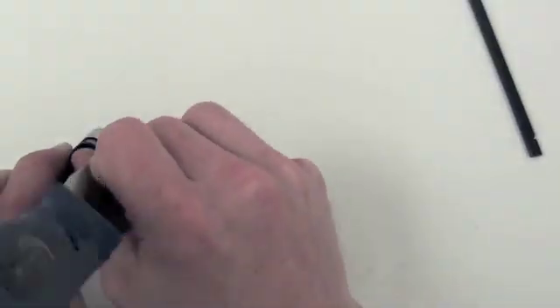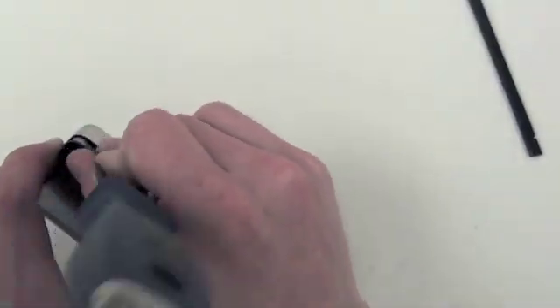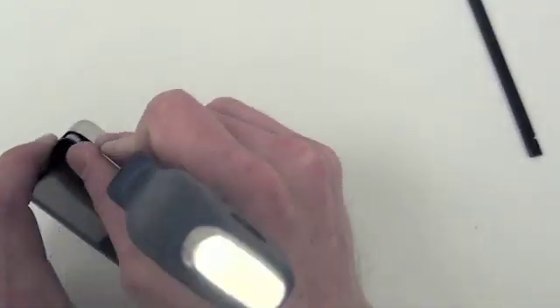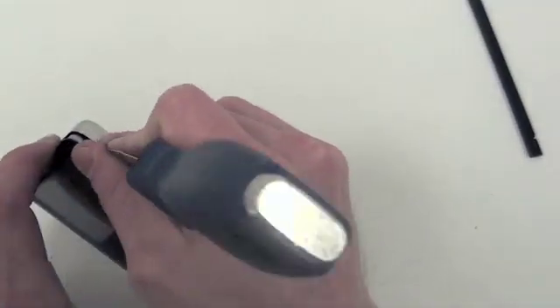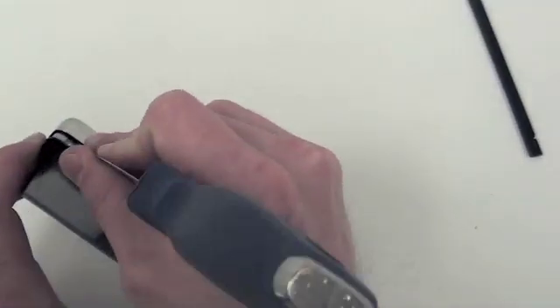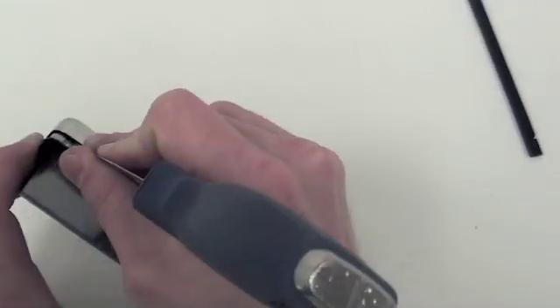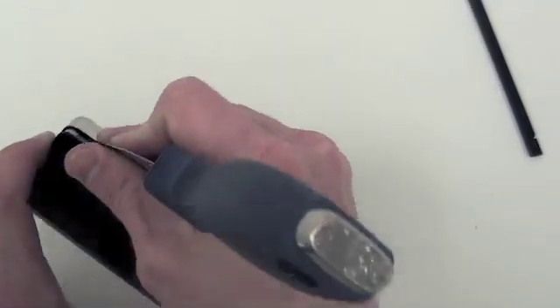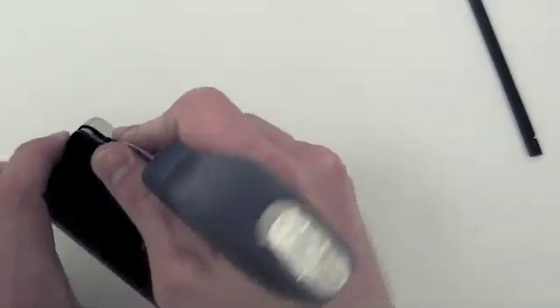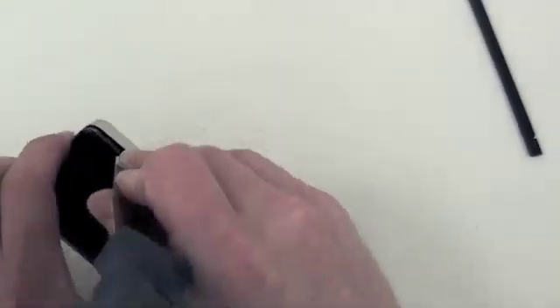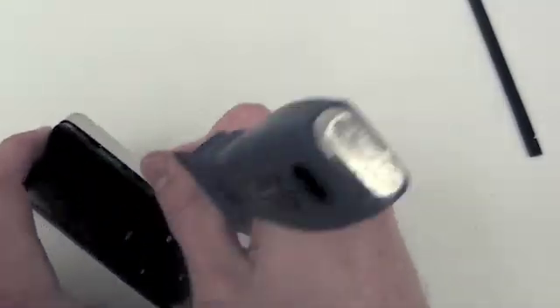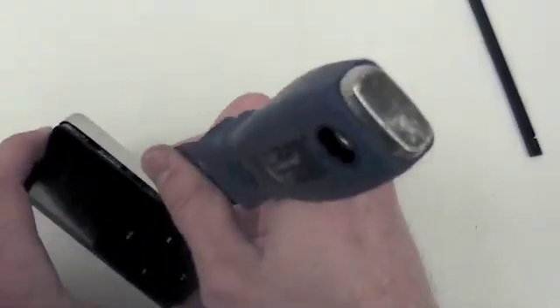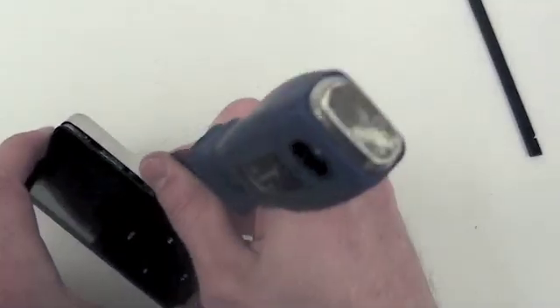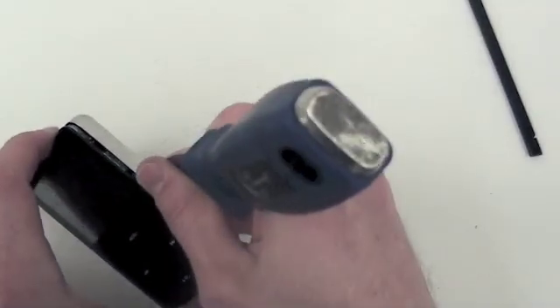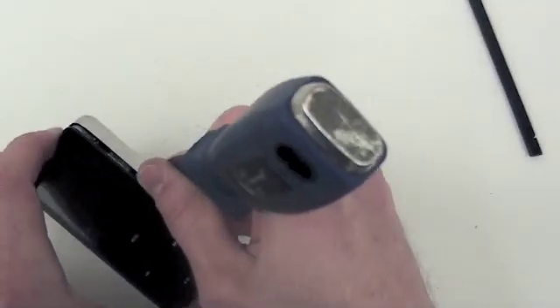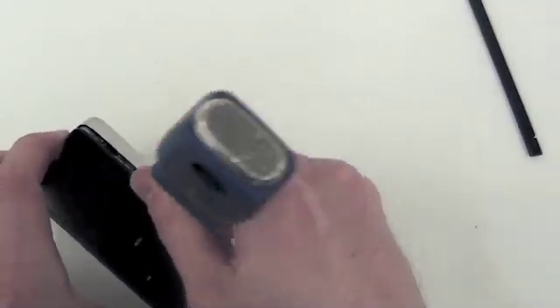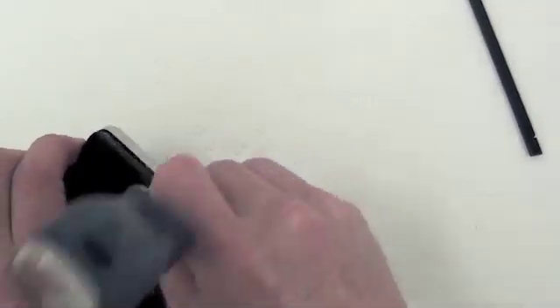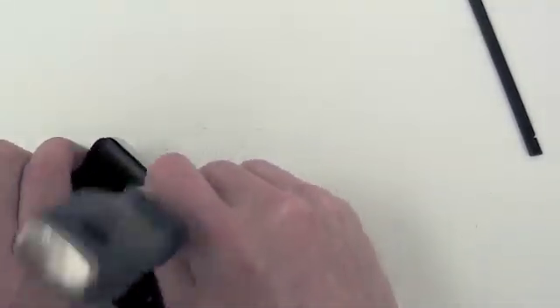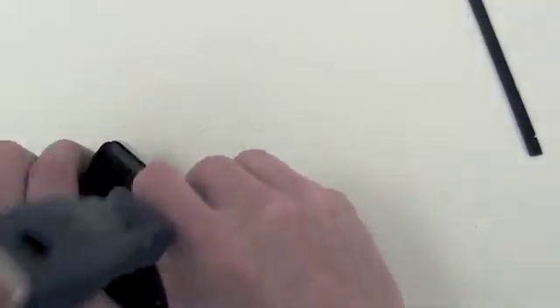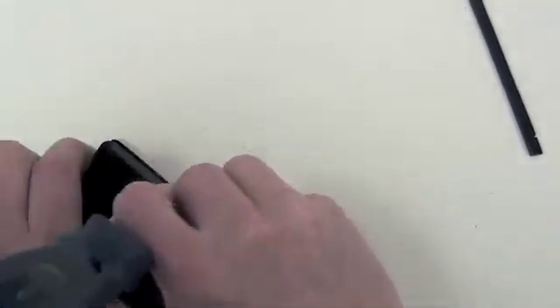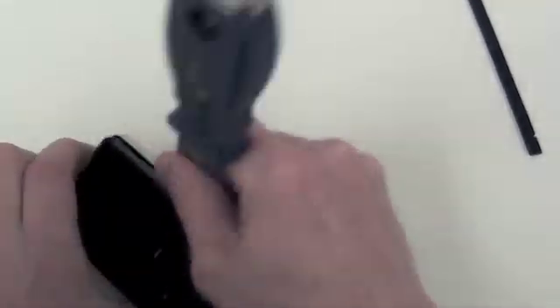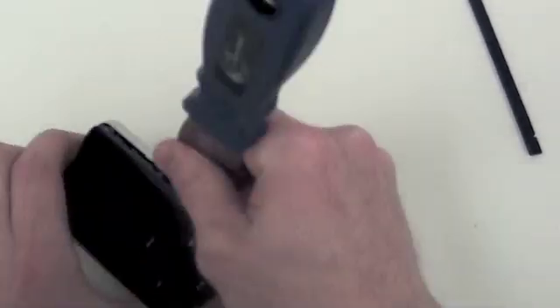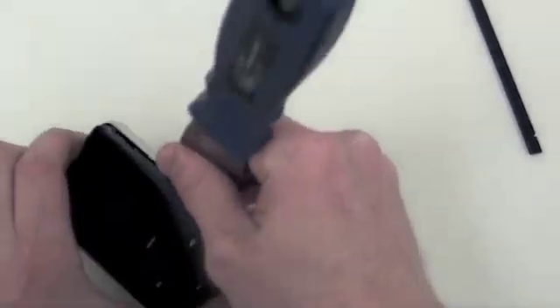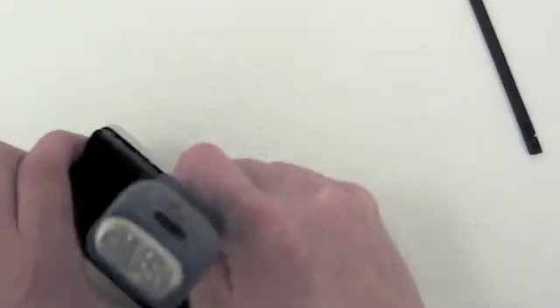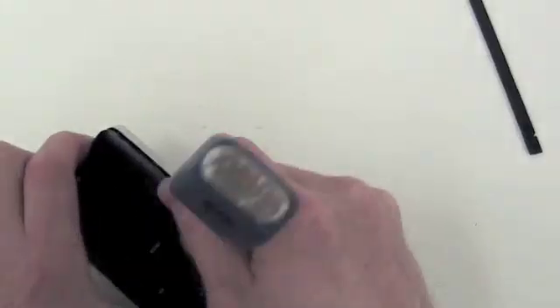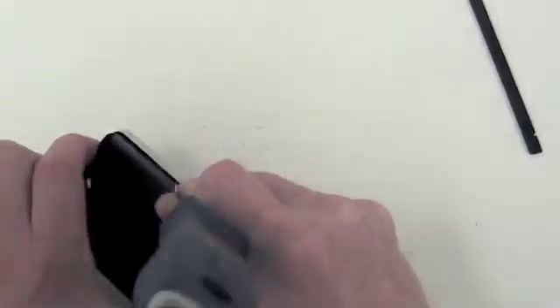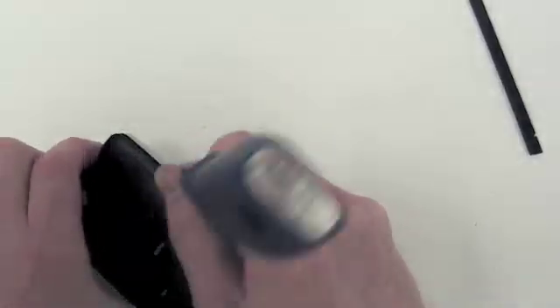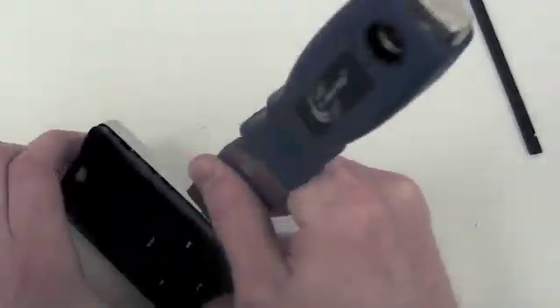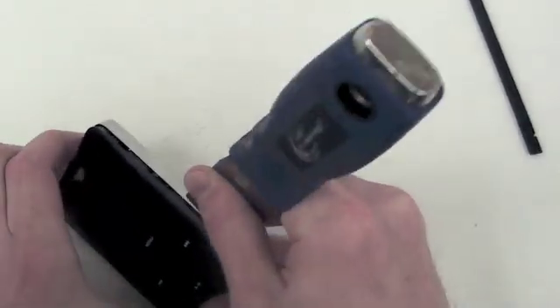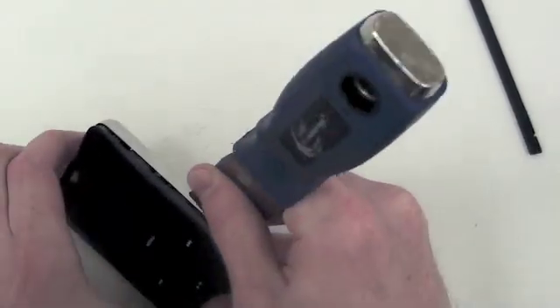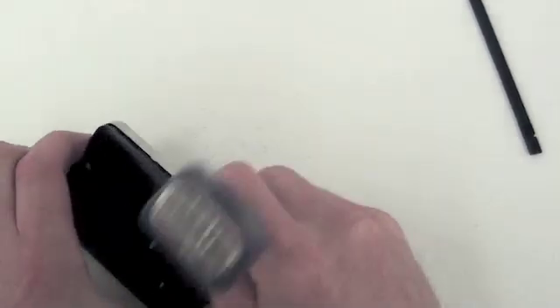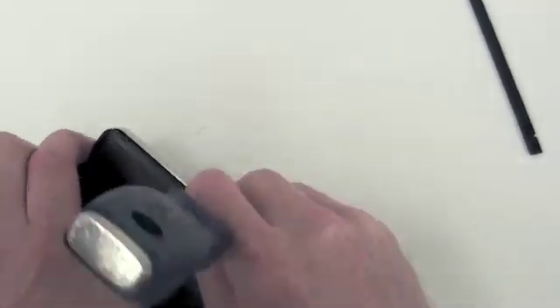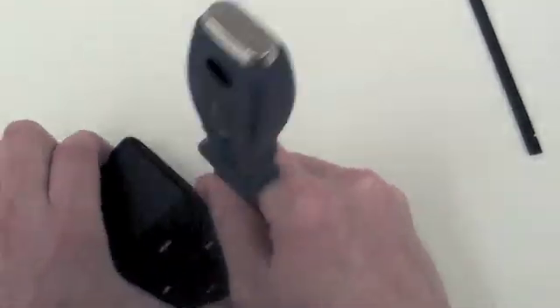Eventually the case will begin to spread apart and you can separate the back case from the front case.